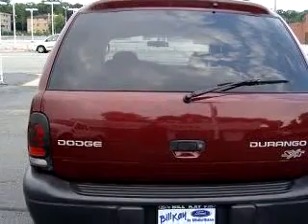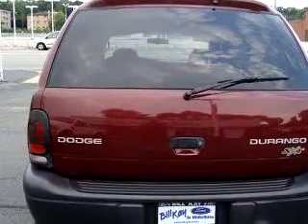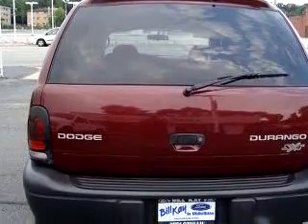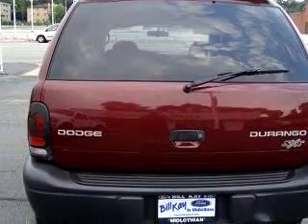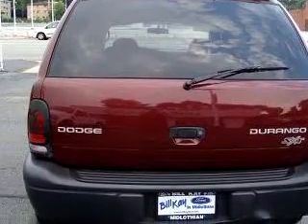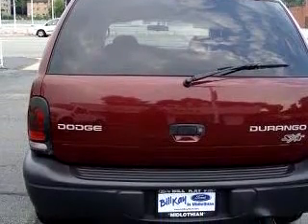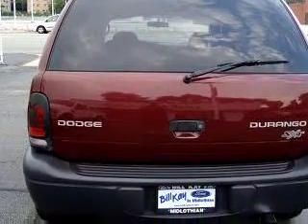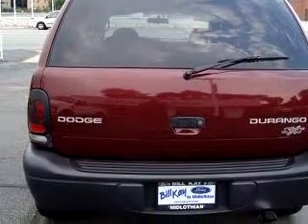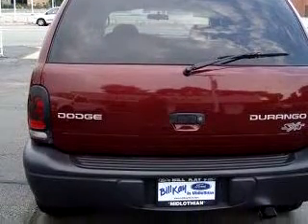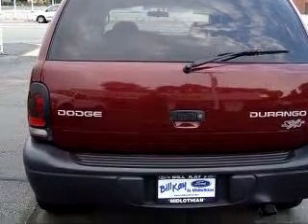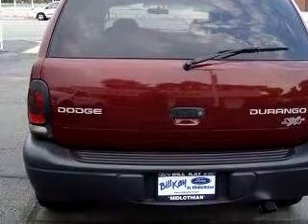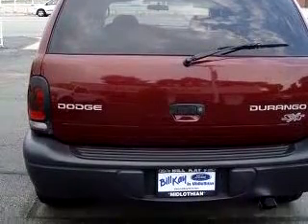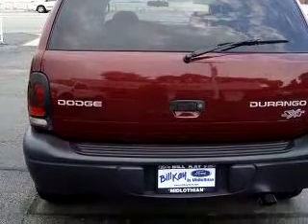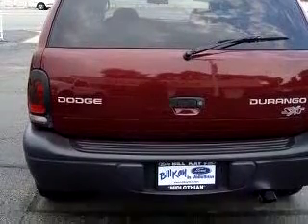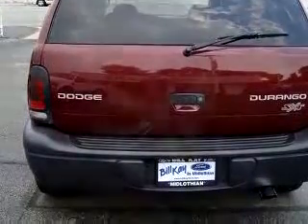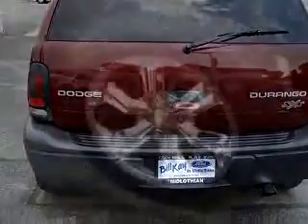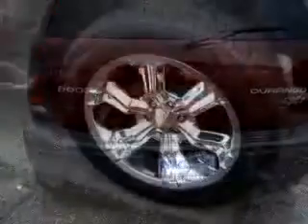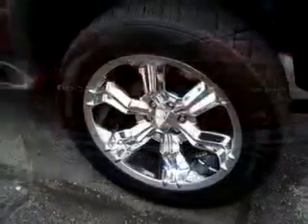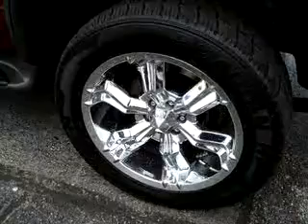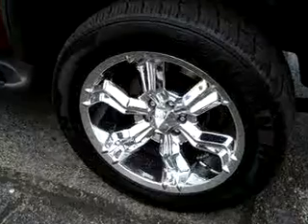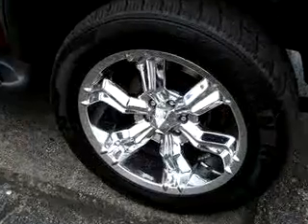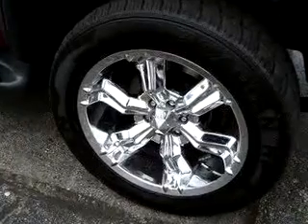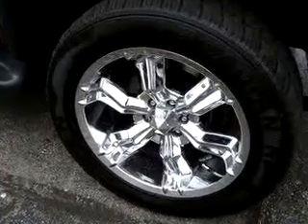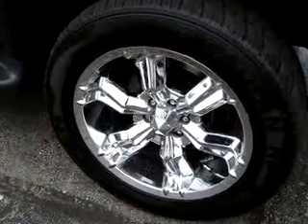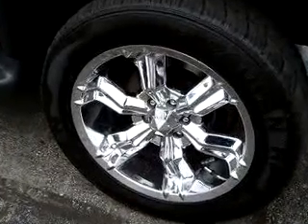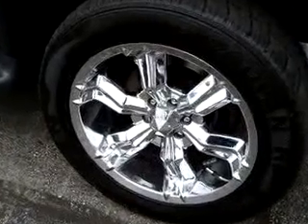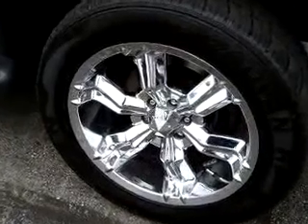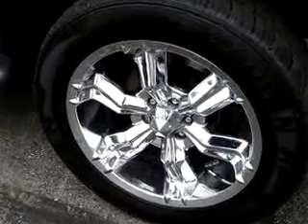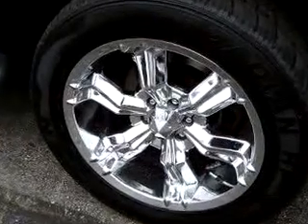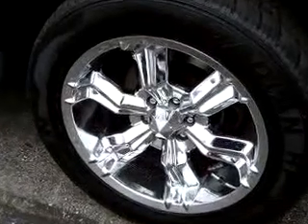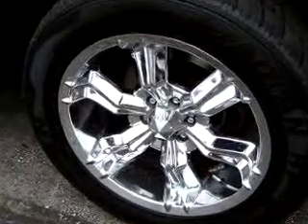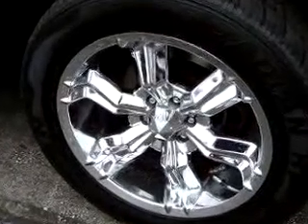Enjoy the drive and have peace of mind in this 03 Dodge Durango SXT. See us at Bill K Ford today.